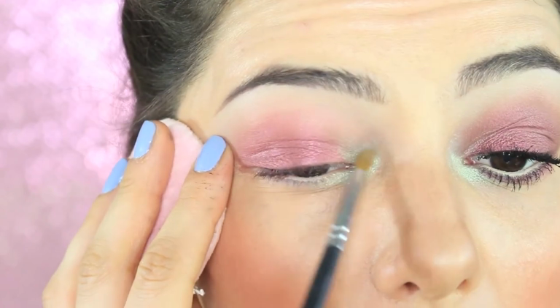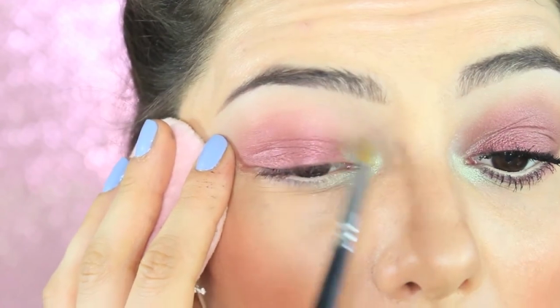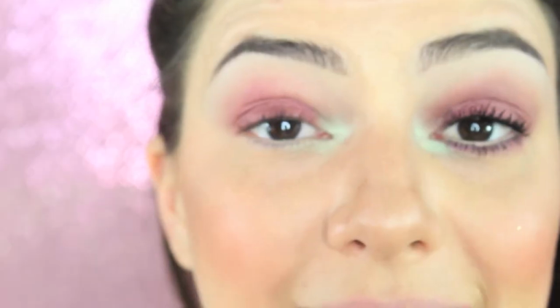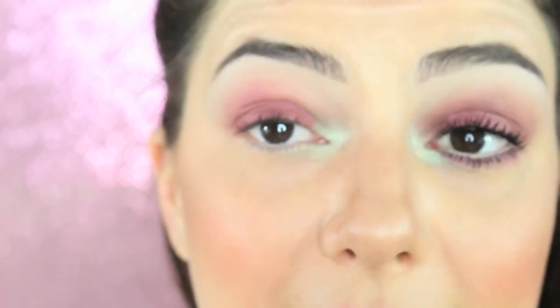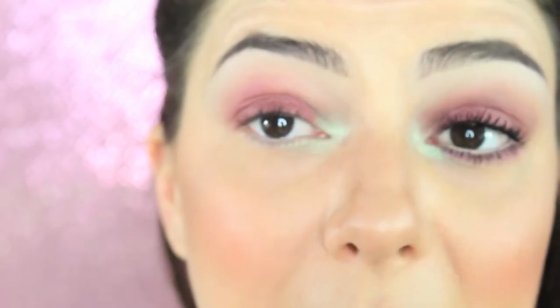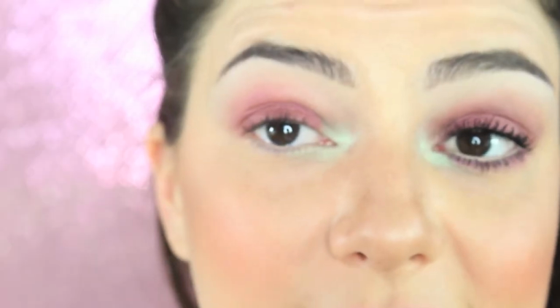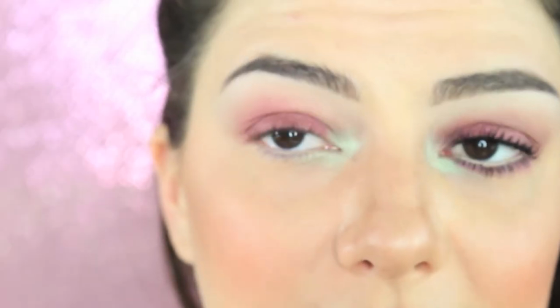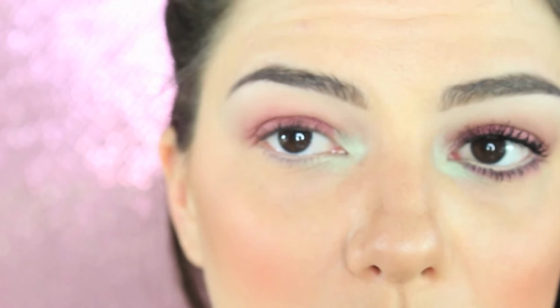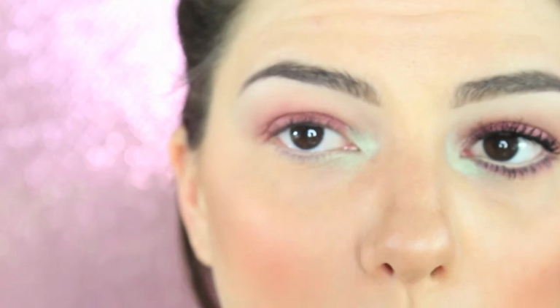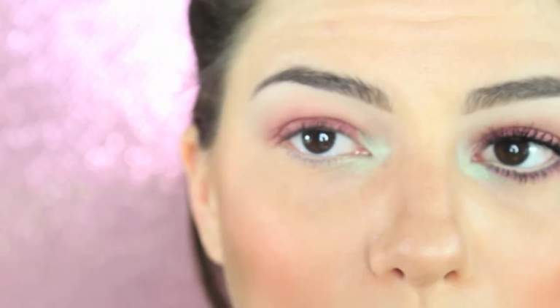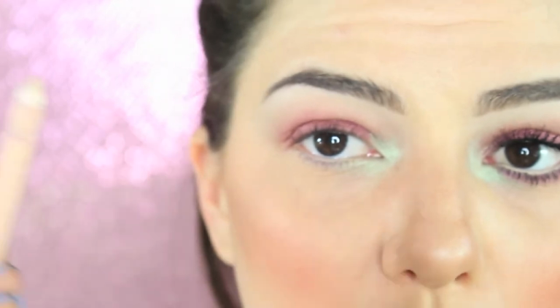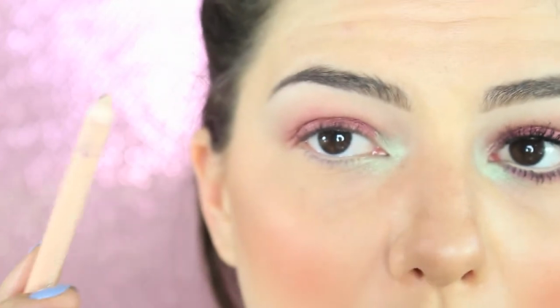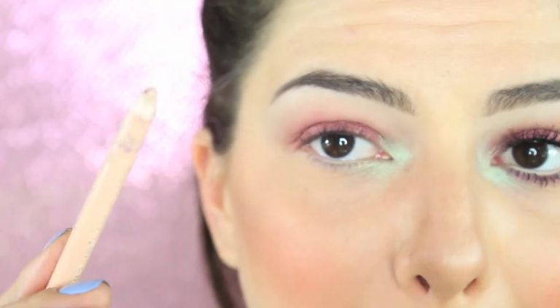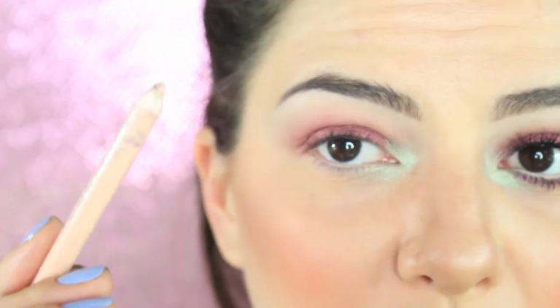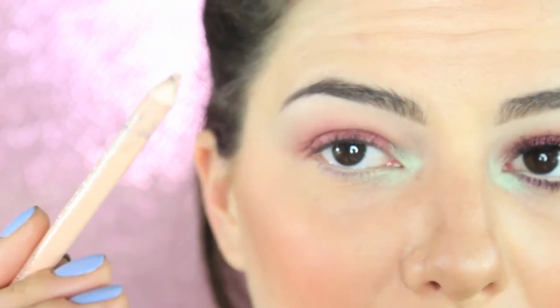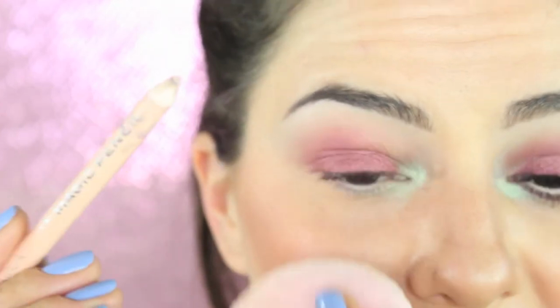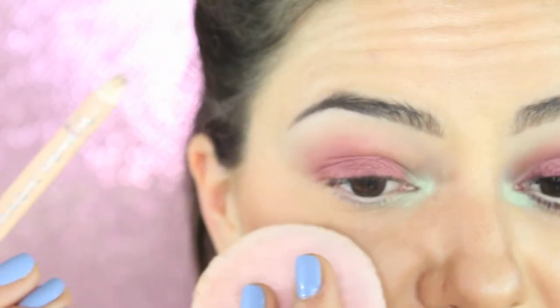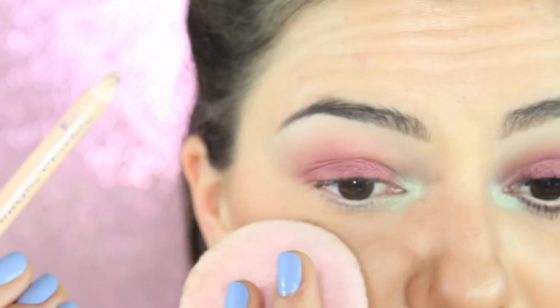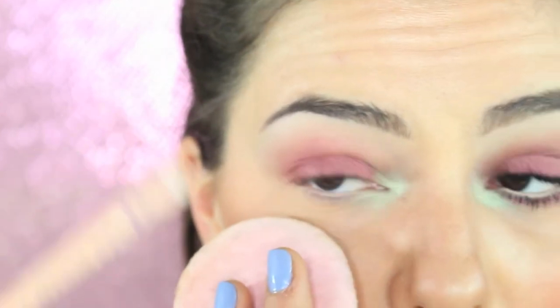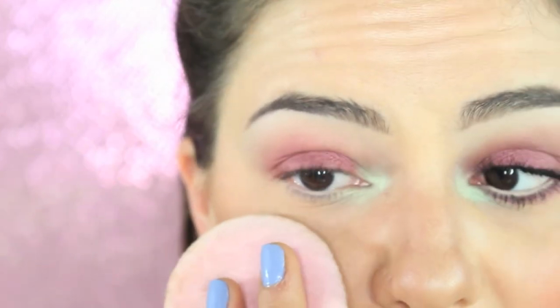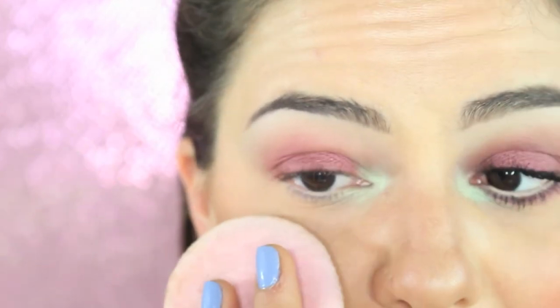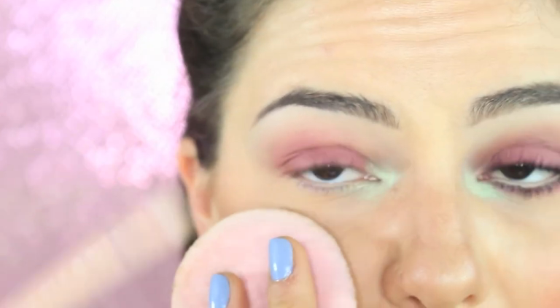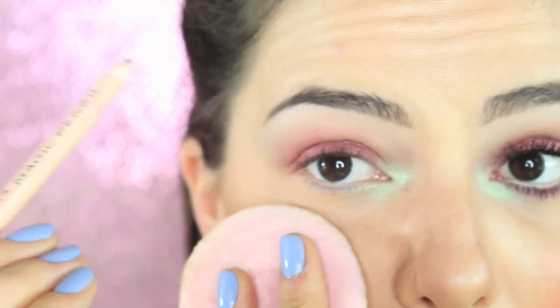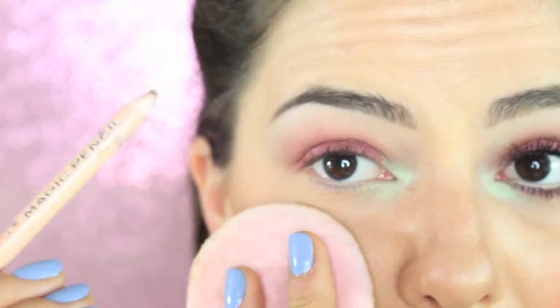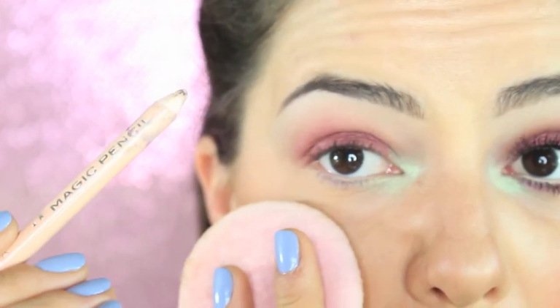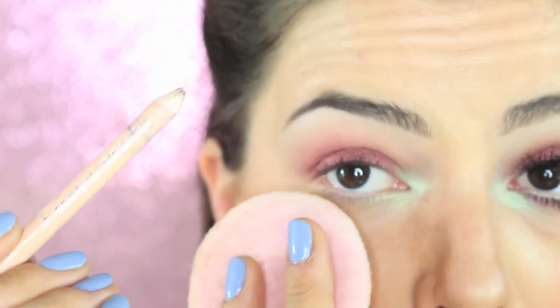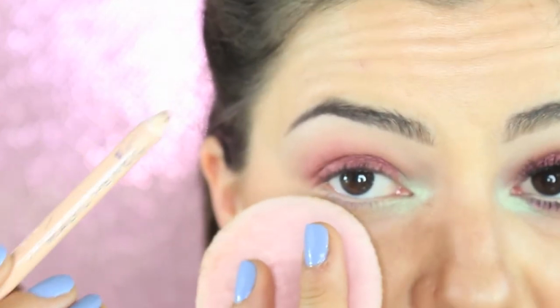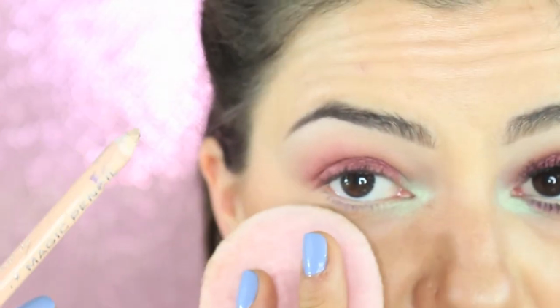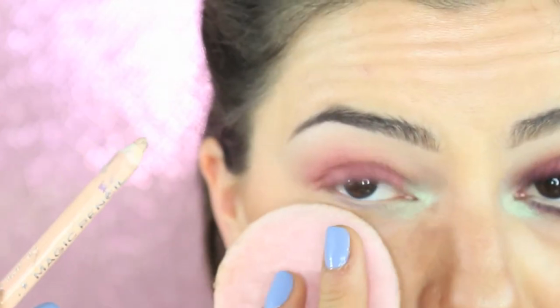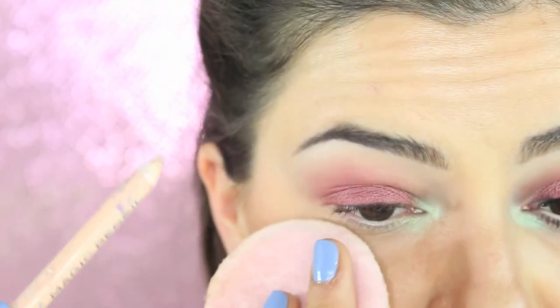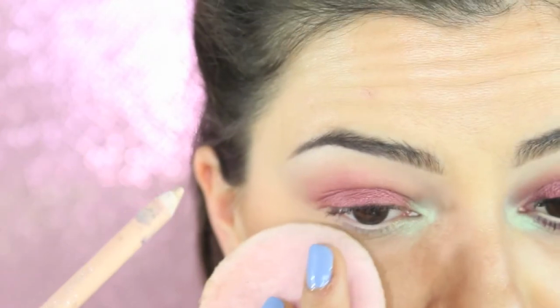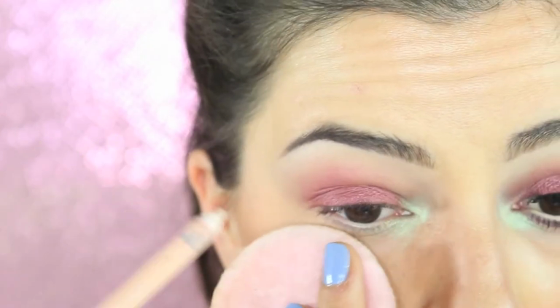On the inner rim of the eye I apply the Nabla Magic Pencil.